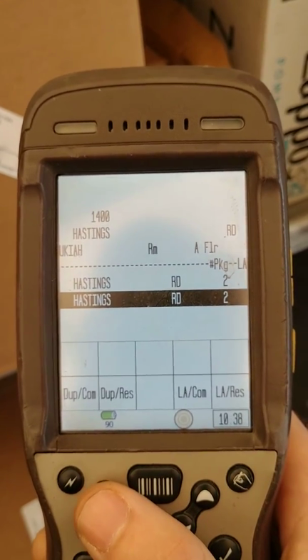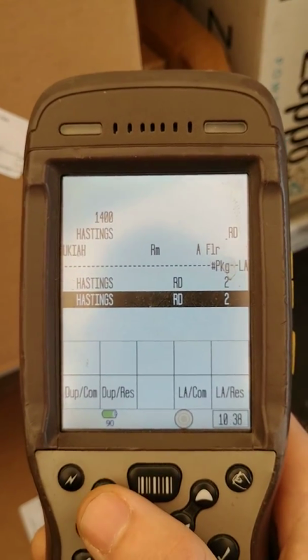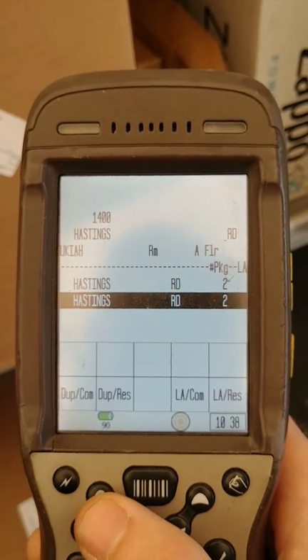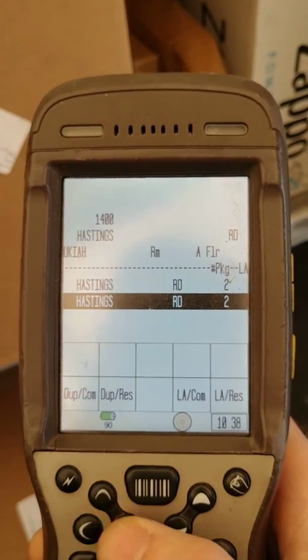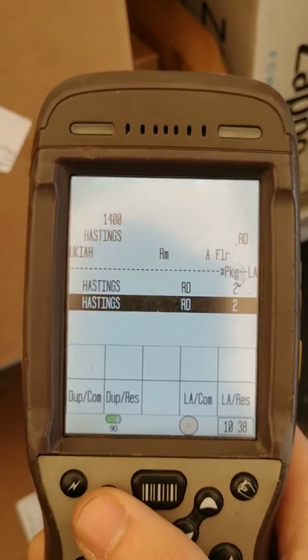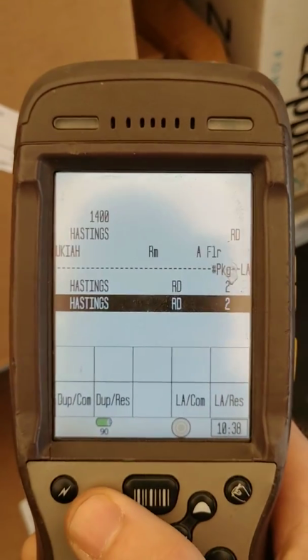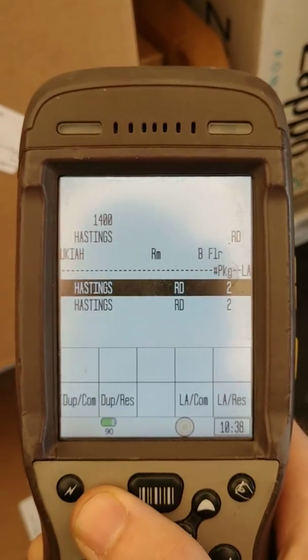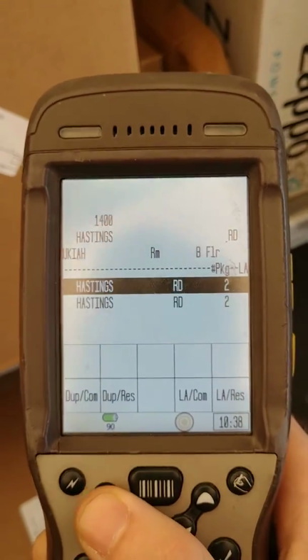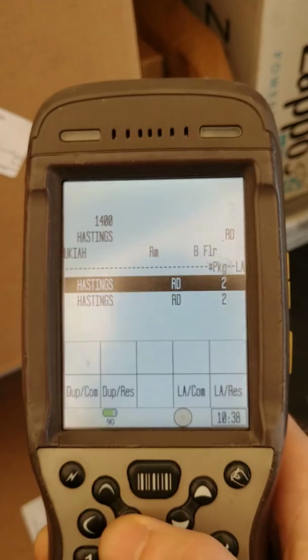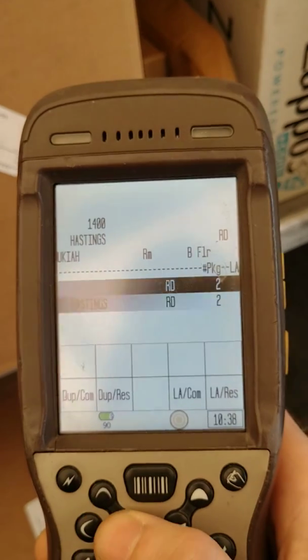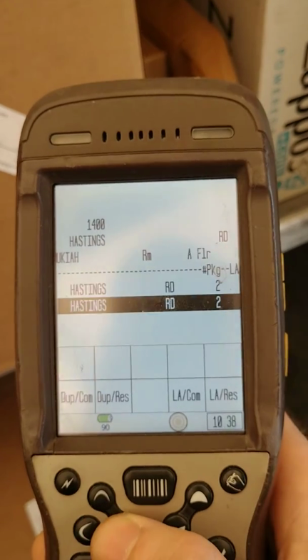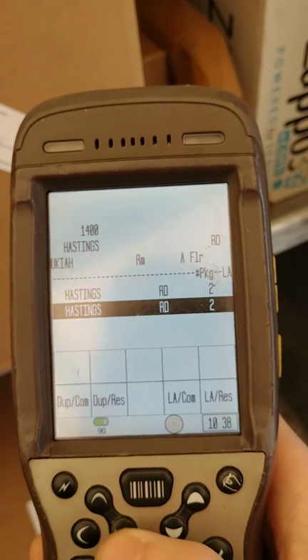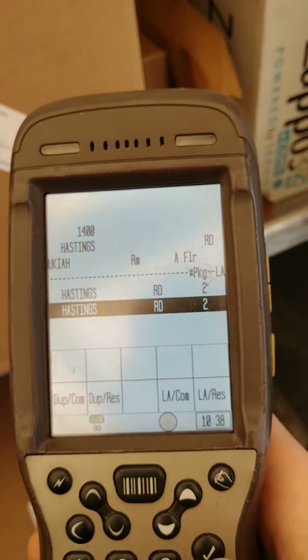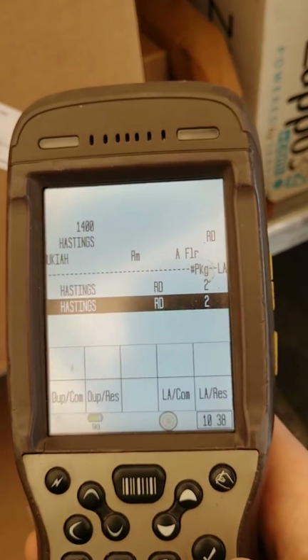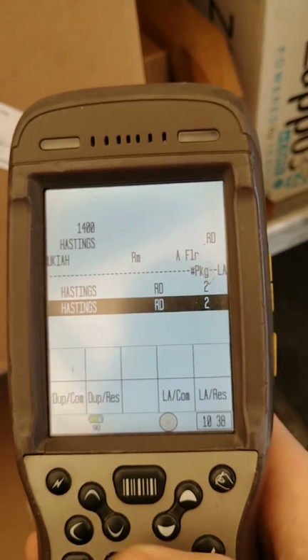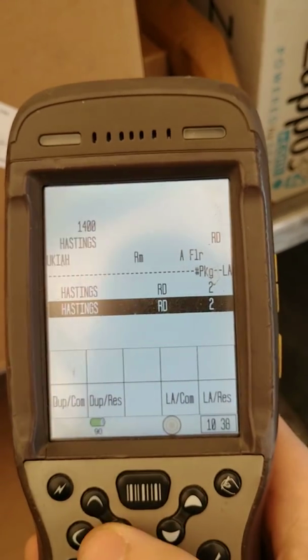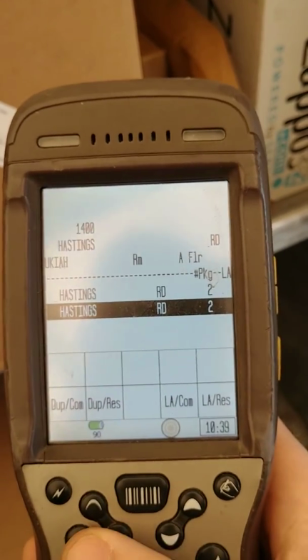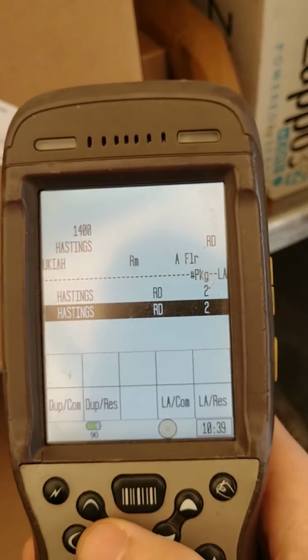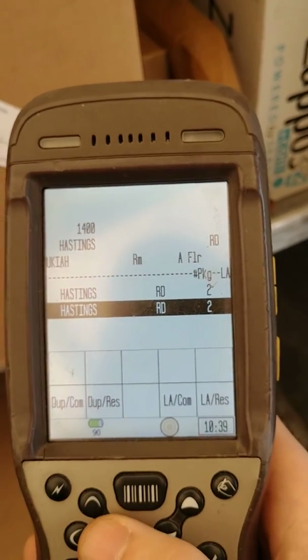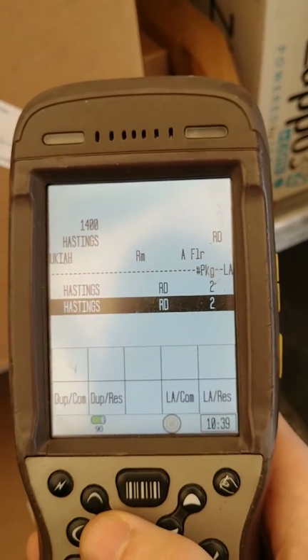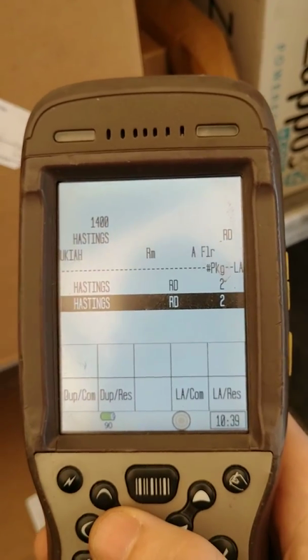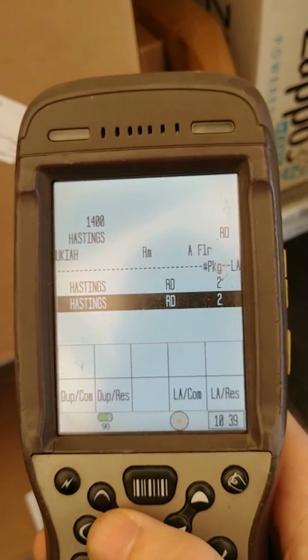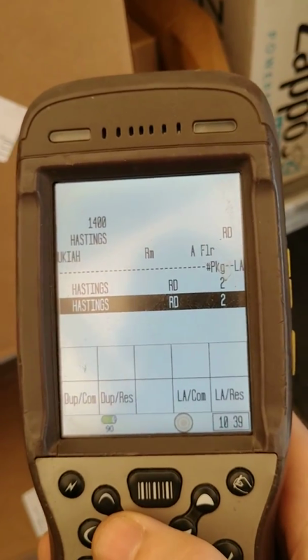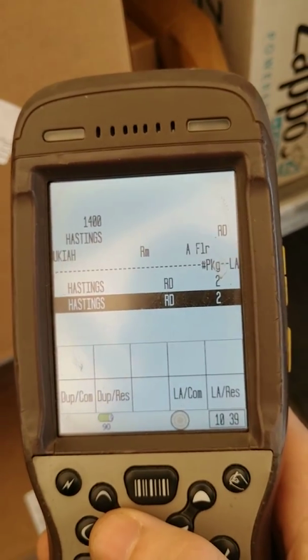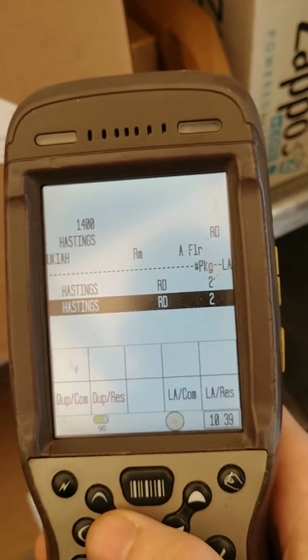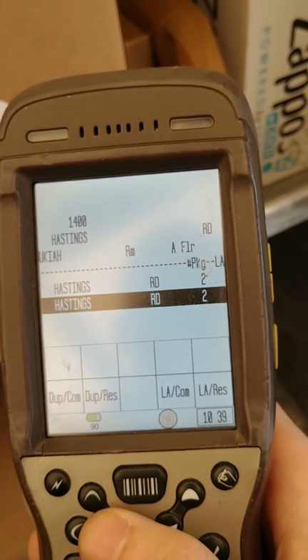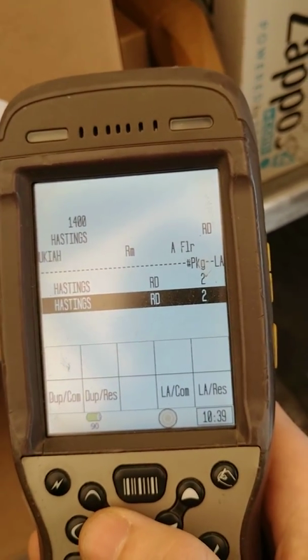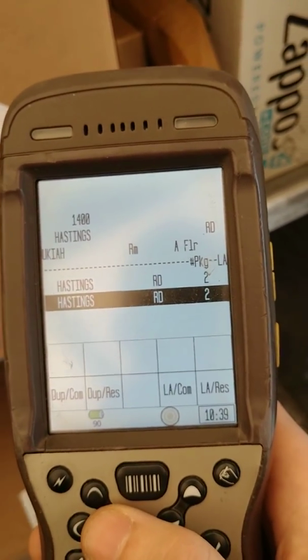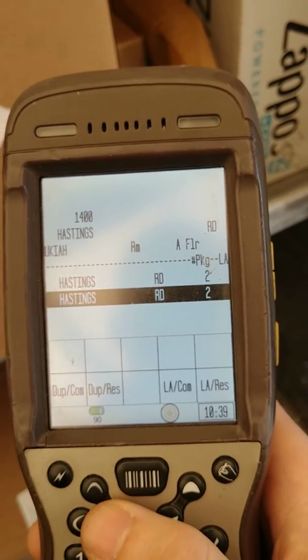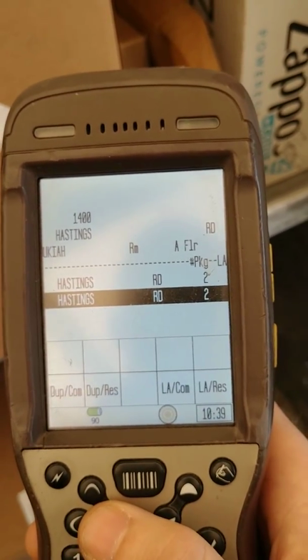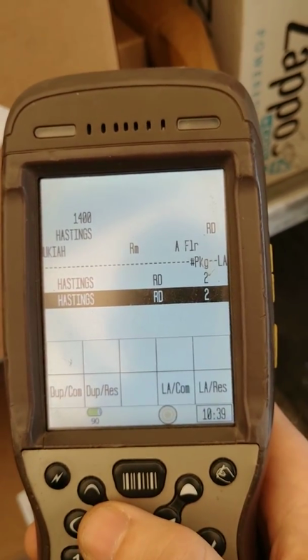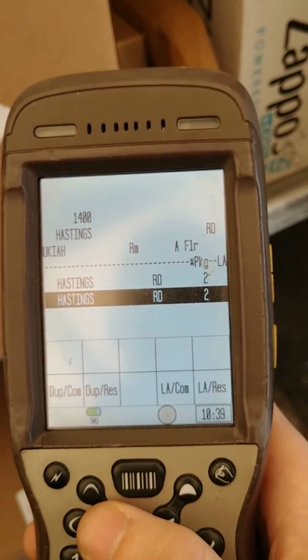So there it is — those are the two recorded. Just enter, signature, enter. Alright, thanks. Drive safe.